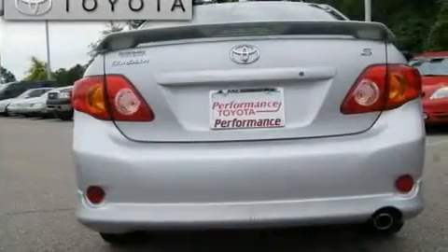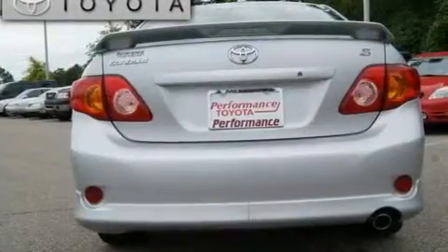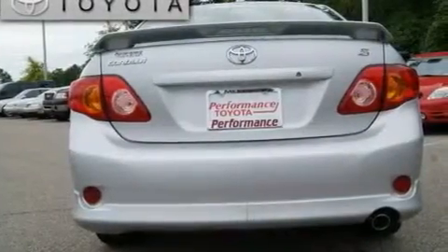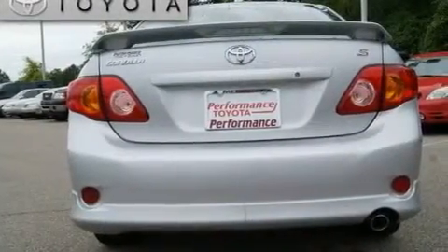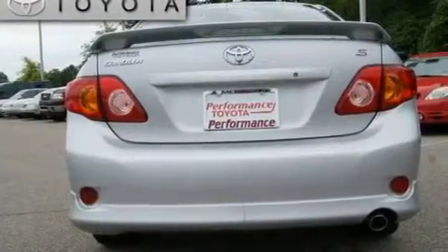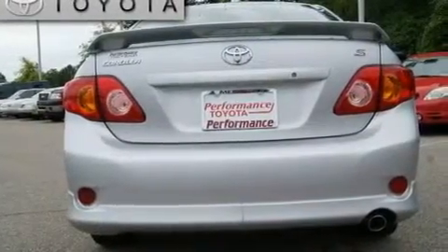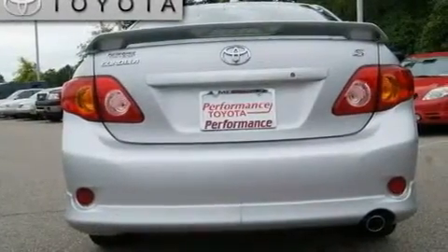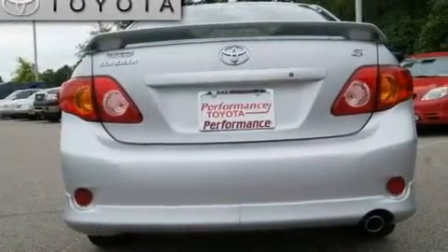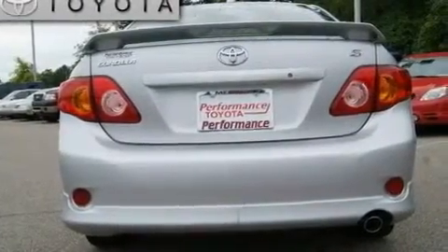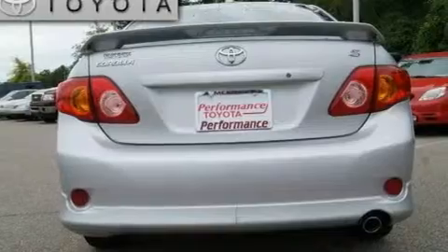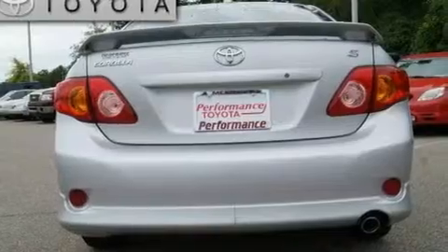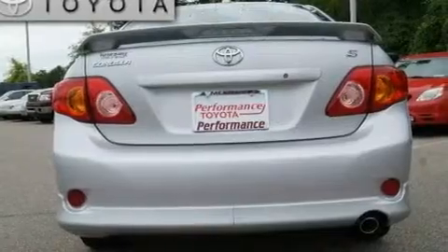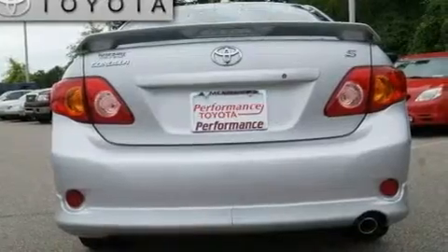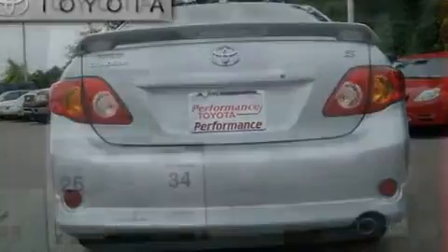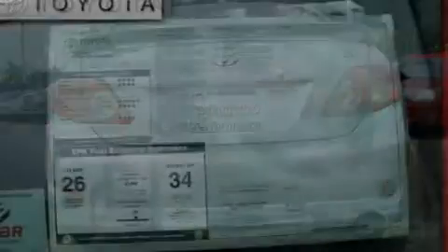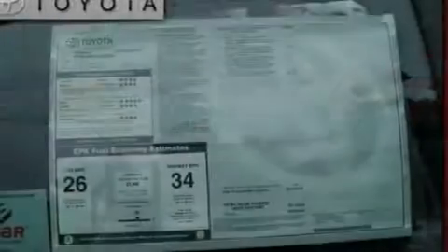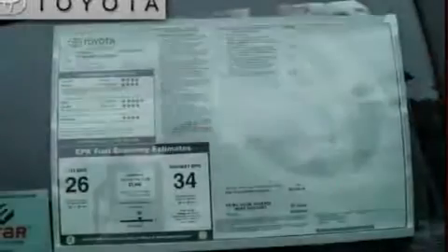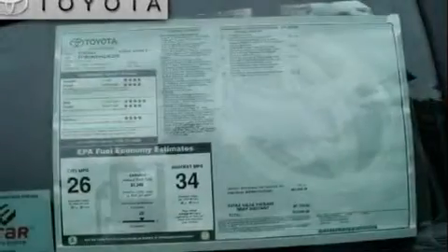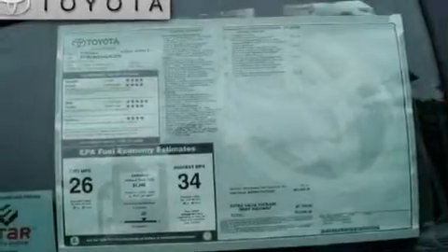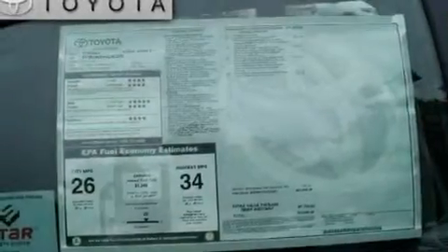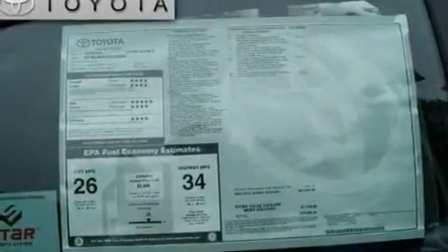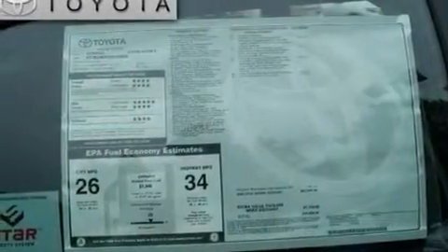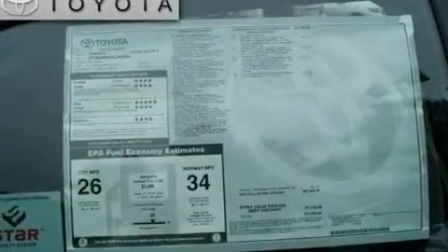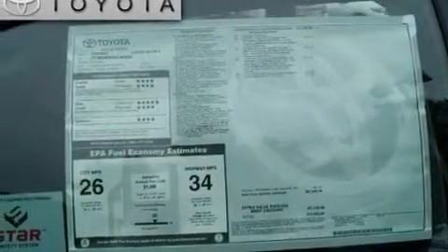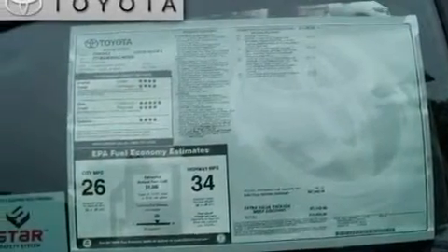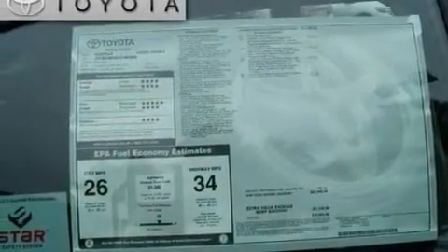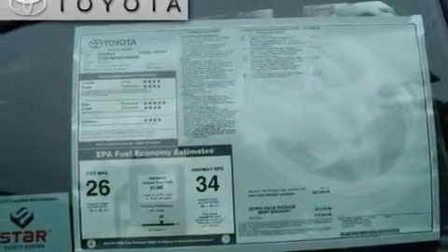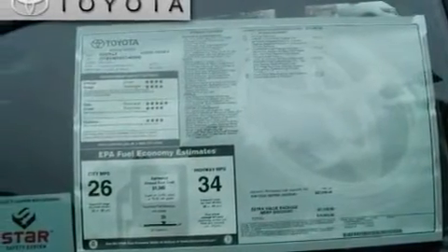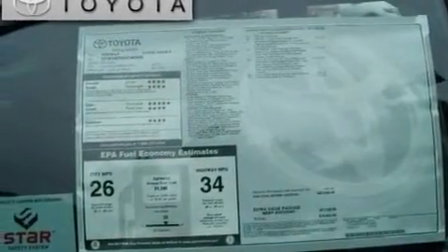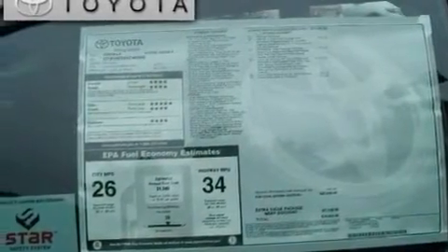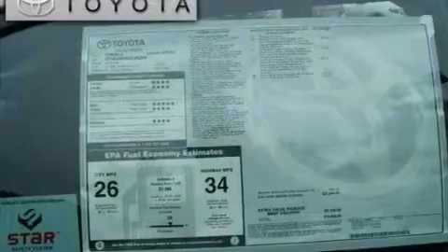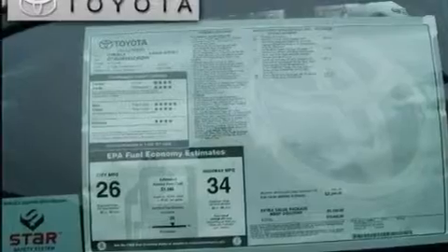With an EPA estimated rating of 35 miles per gallon on the highway, this automobile is clearly a fuel-efficient choice.